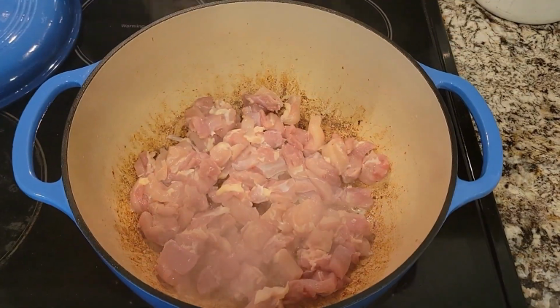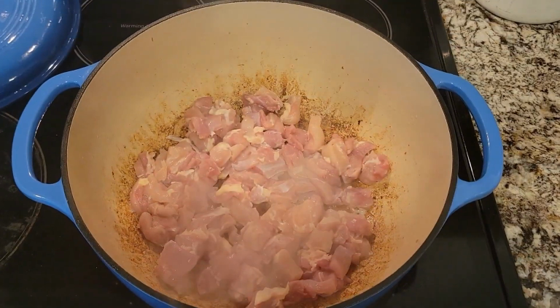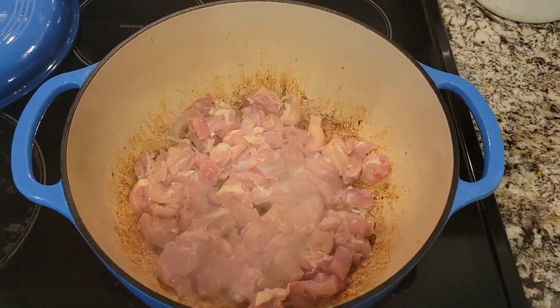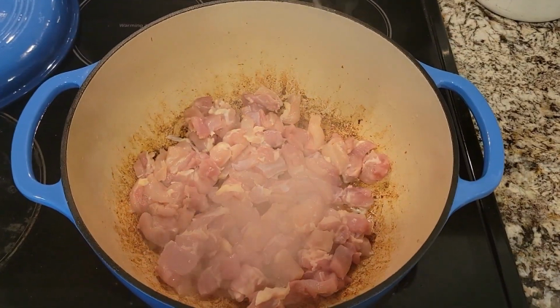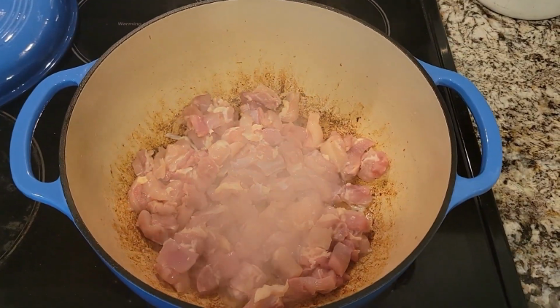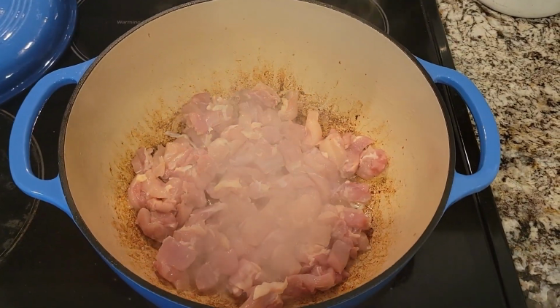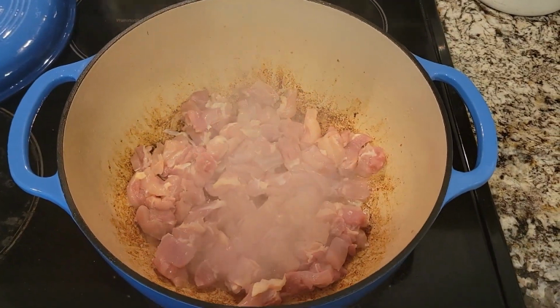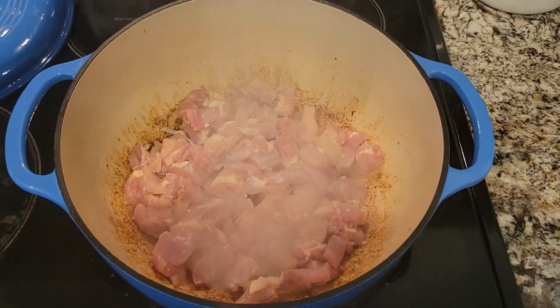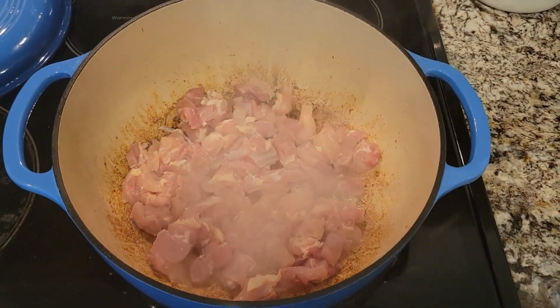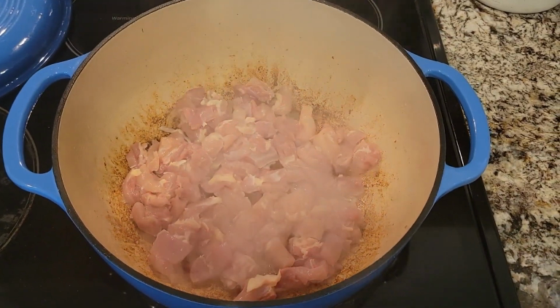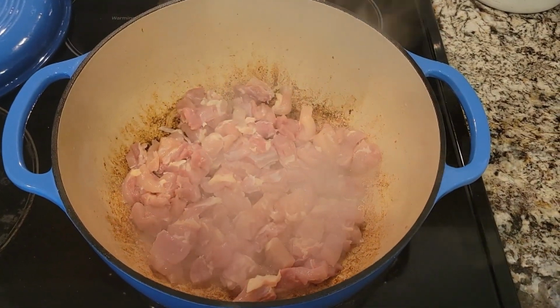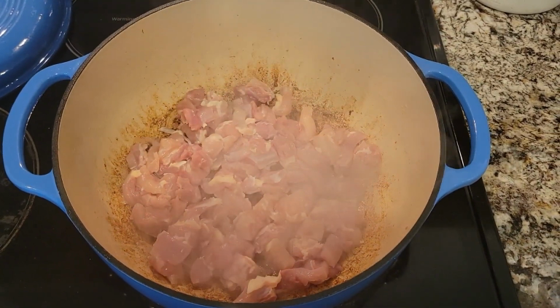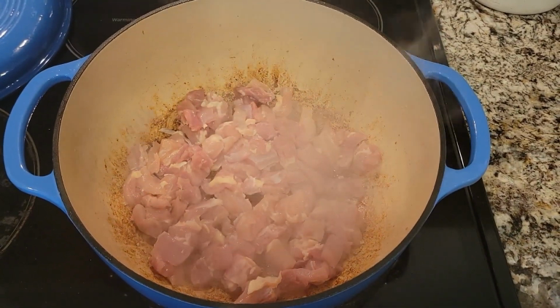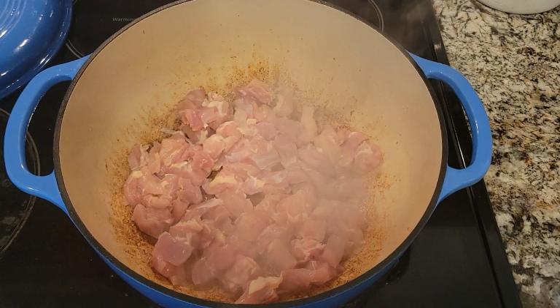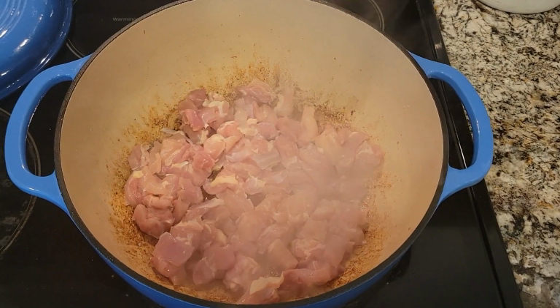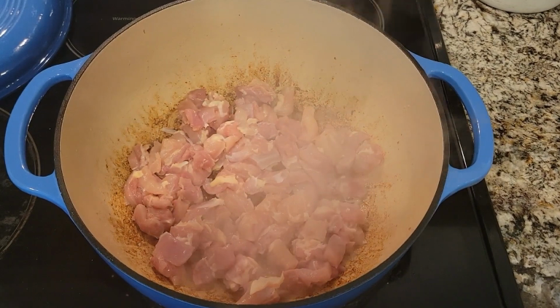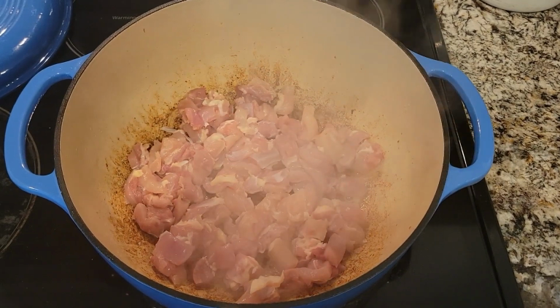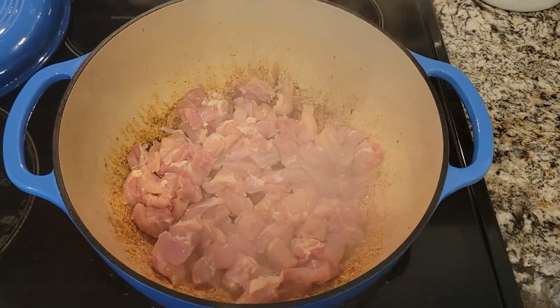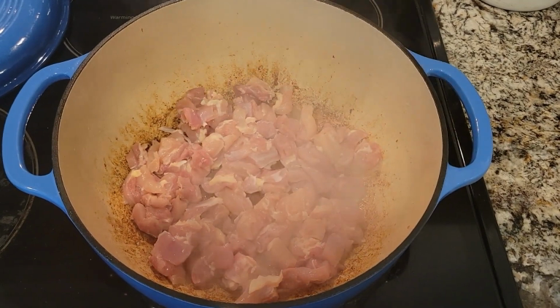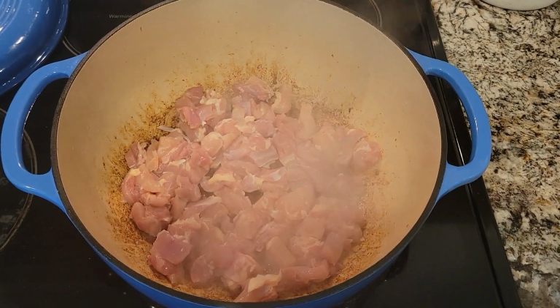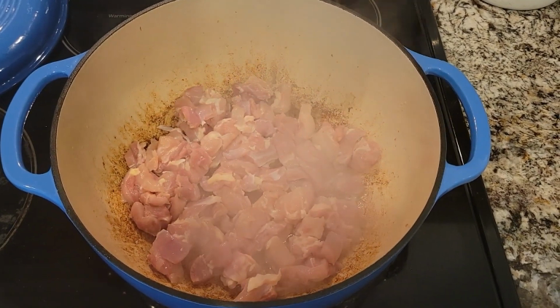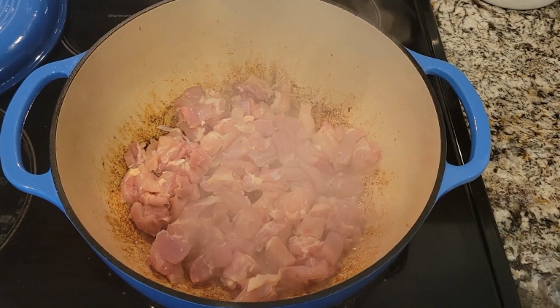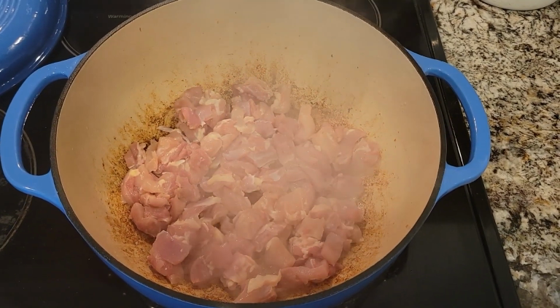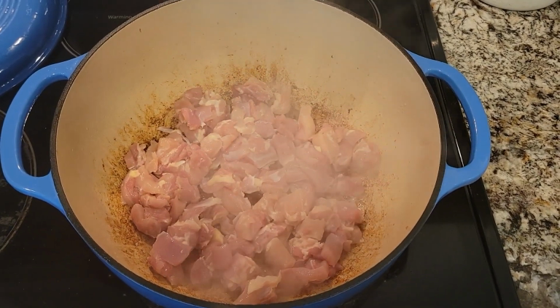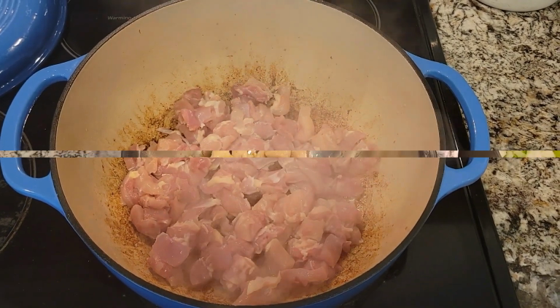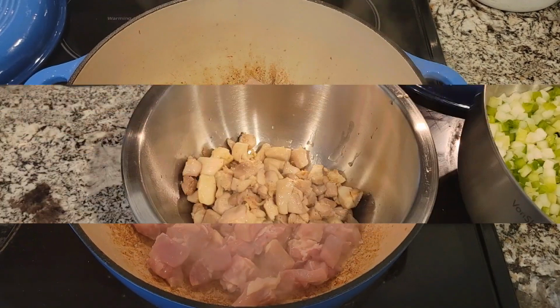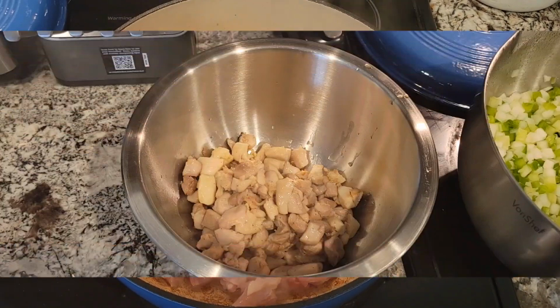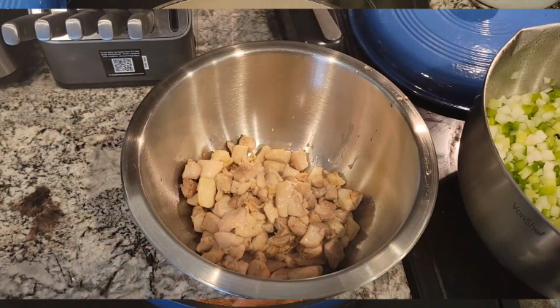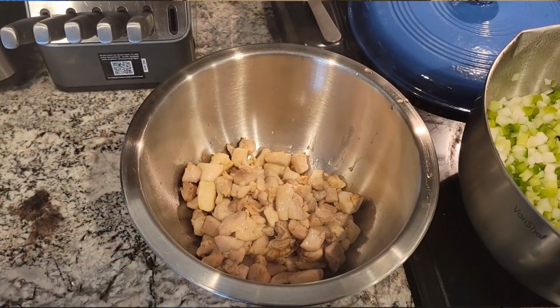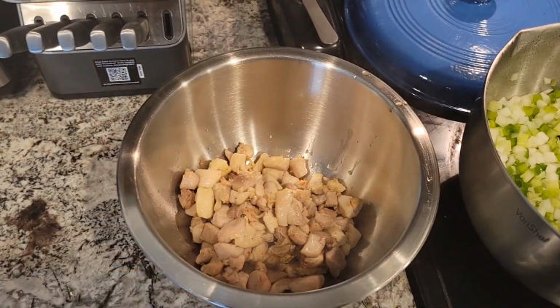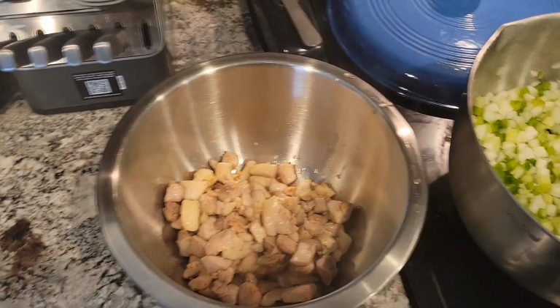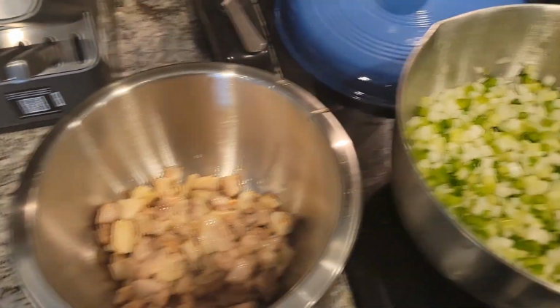Chicken thighs — cook until cooked. Chicken is cooked.